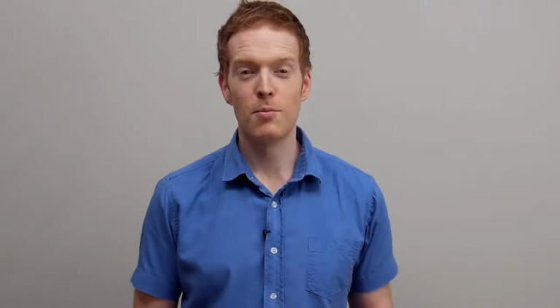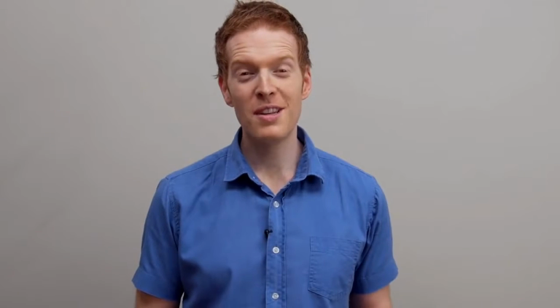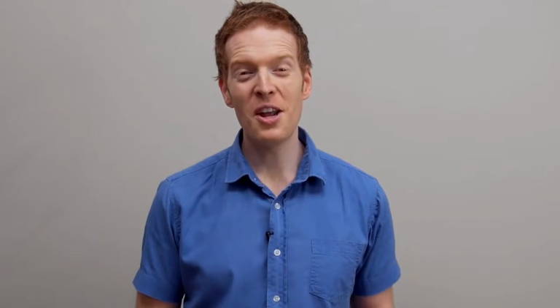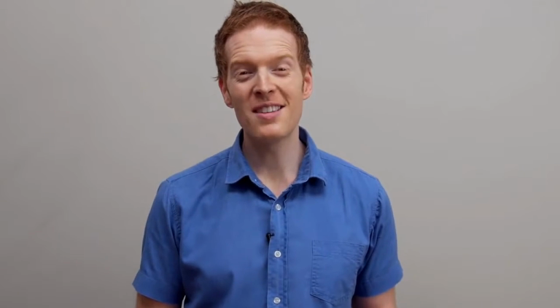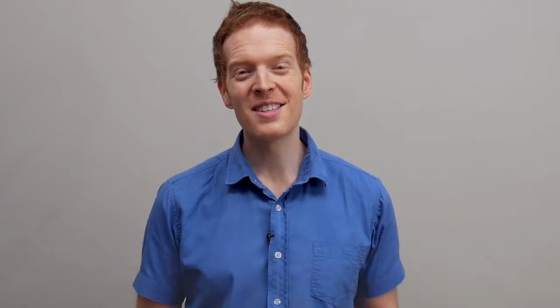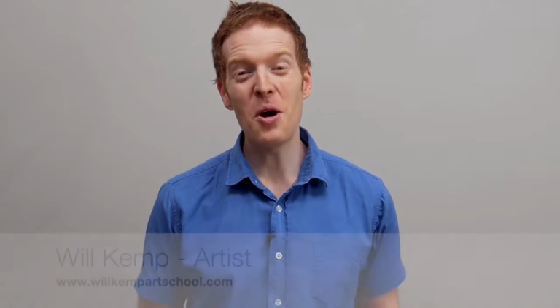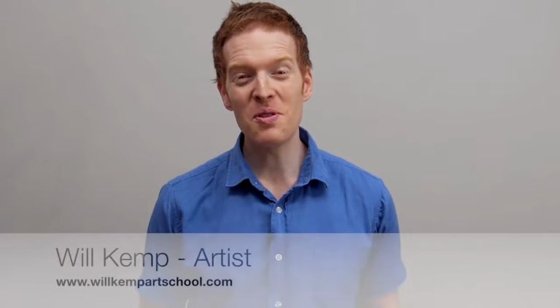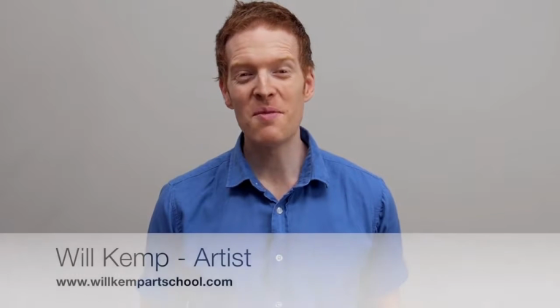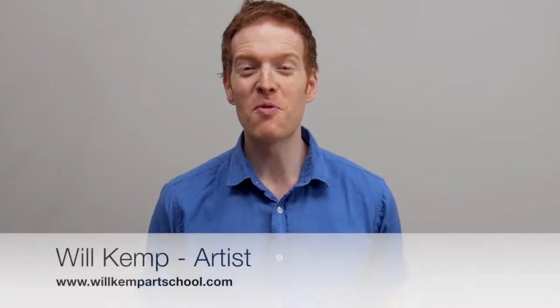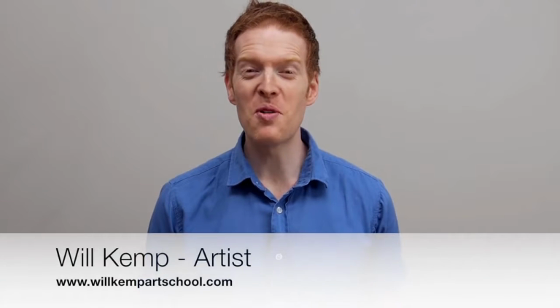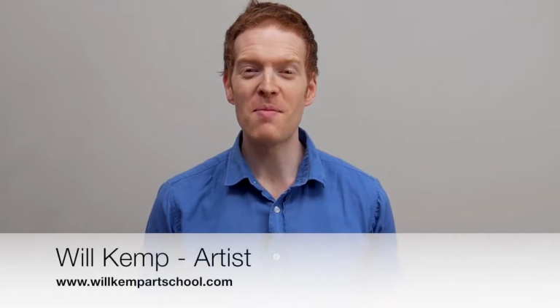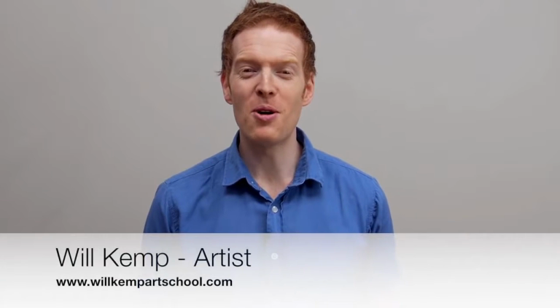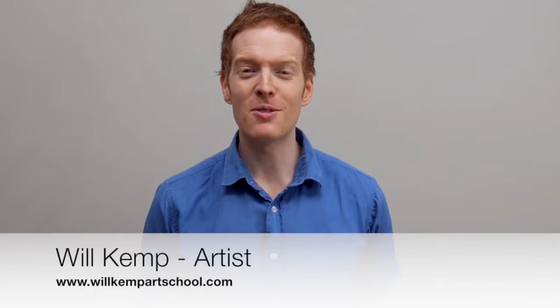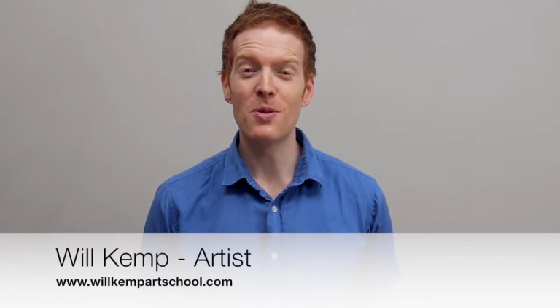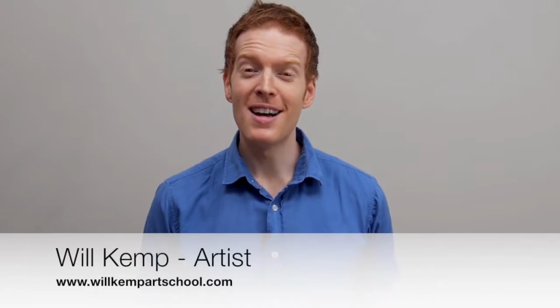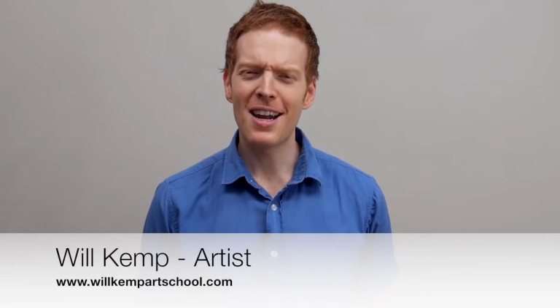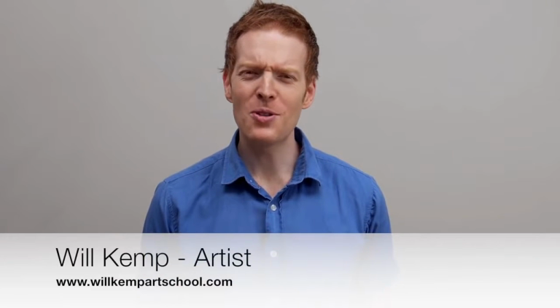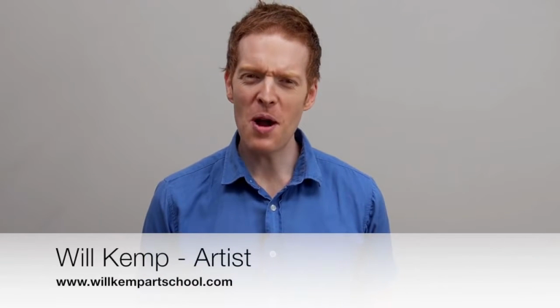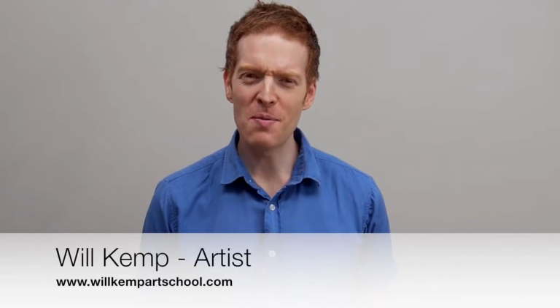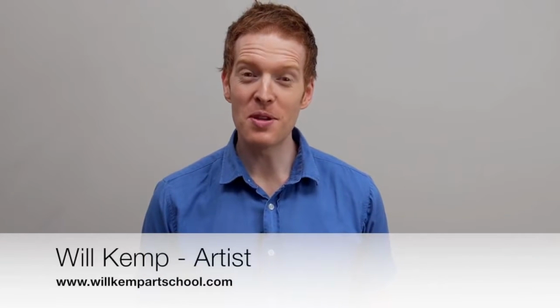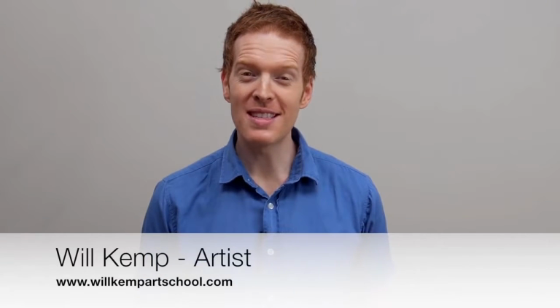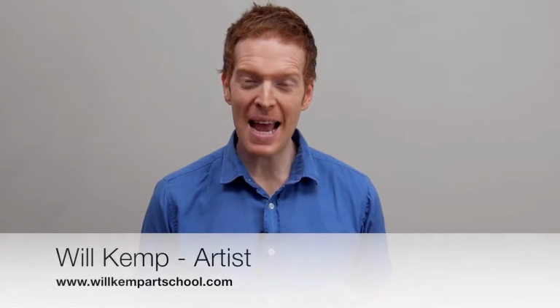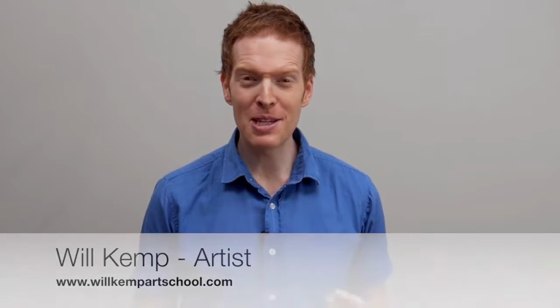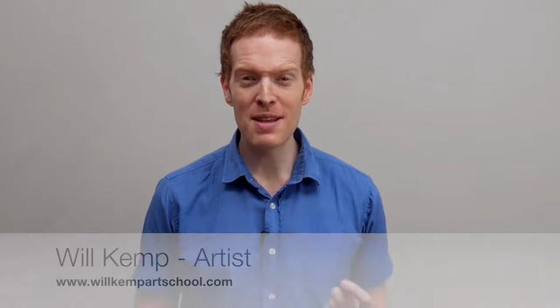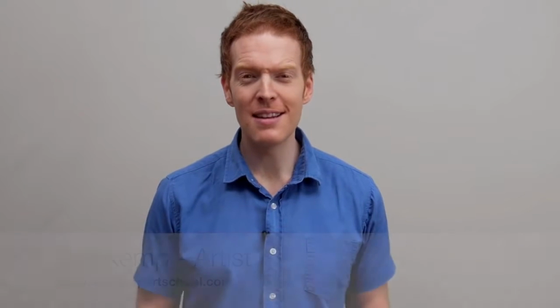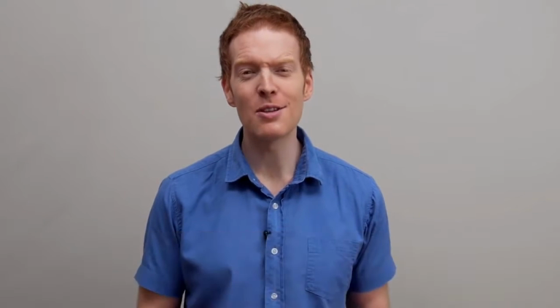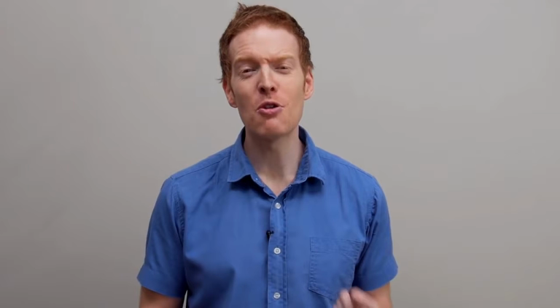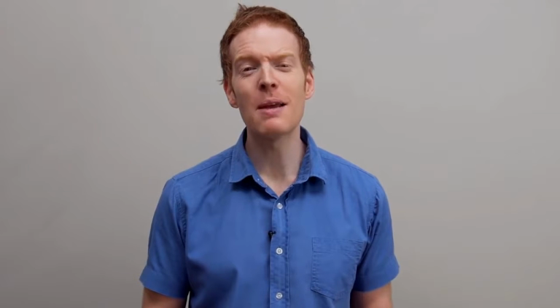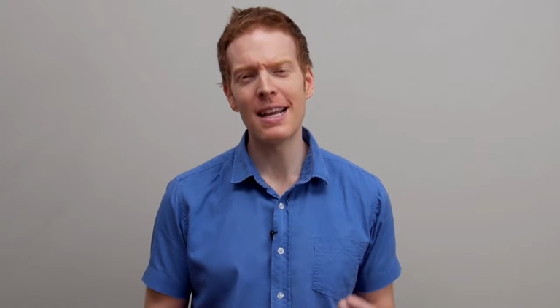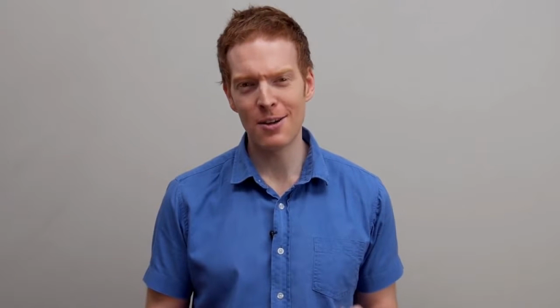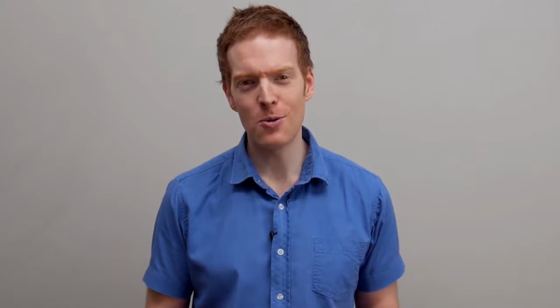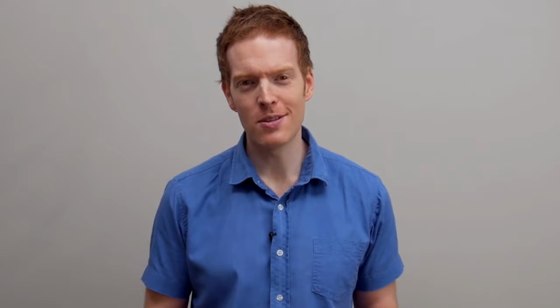Morning class. I'm Will Kemp from Will Kemp Art School and I'd like to welcome you to this absolute beginners acrylic painting course.